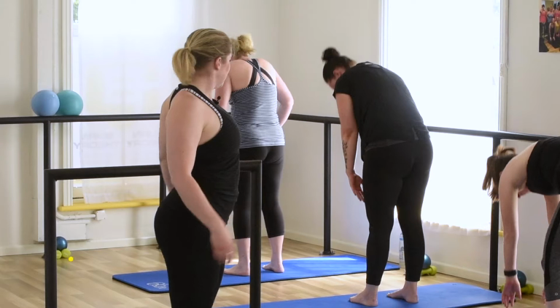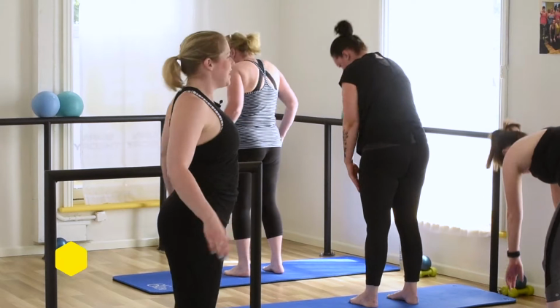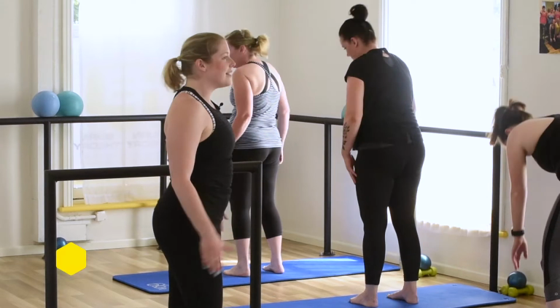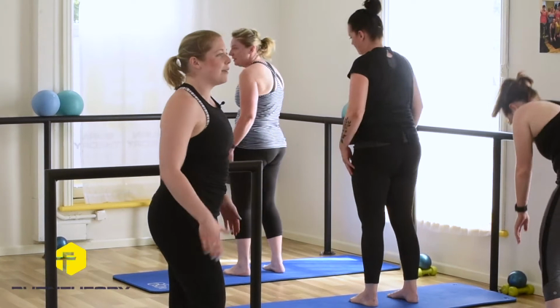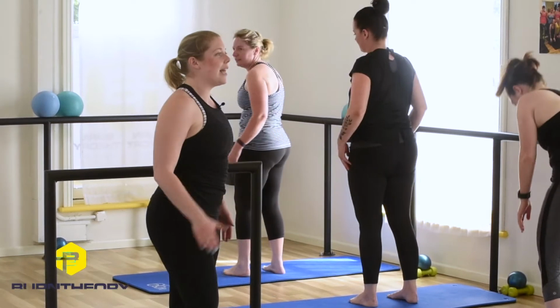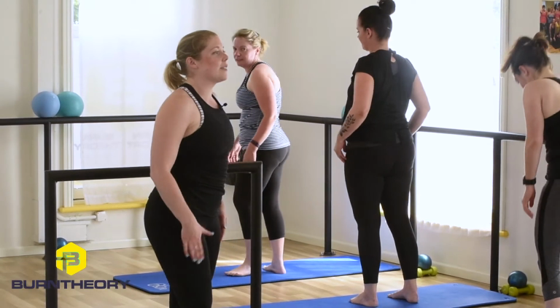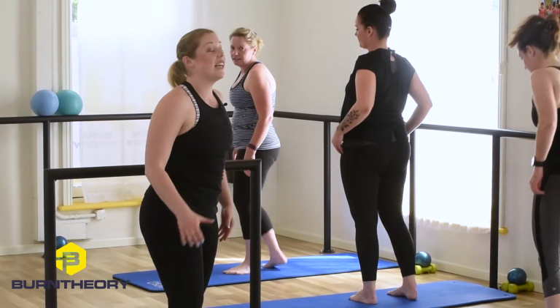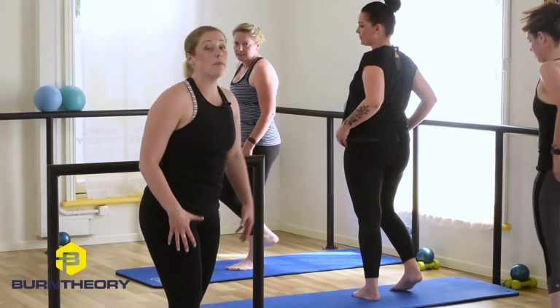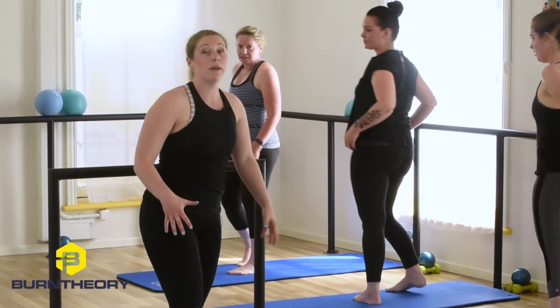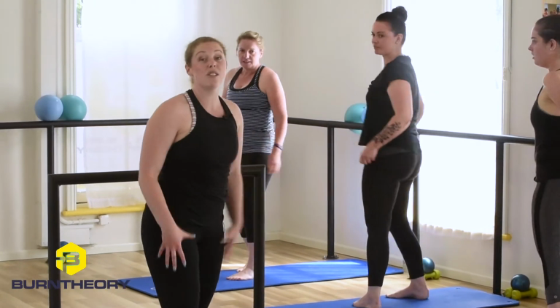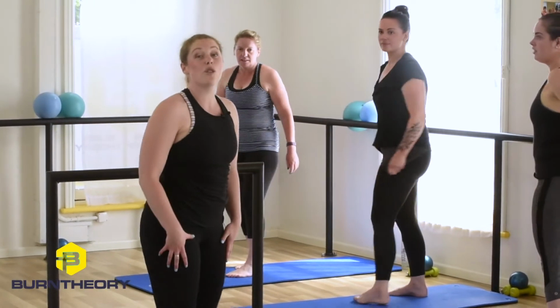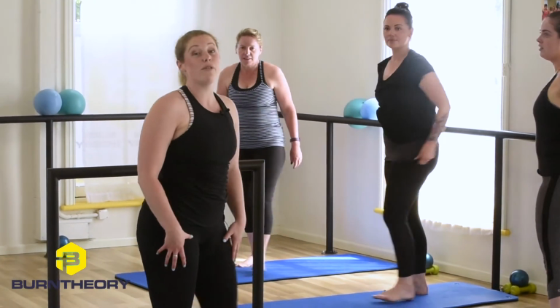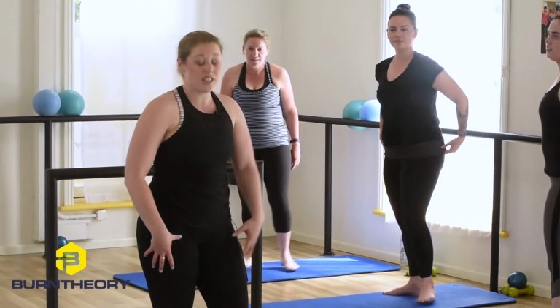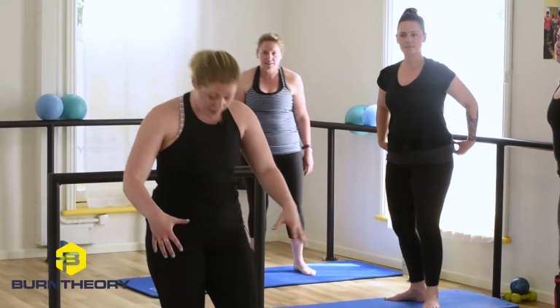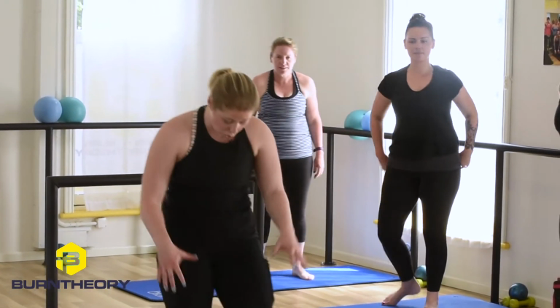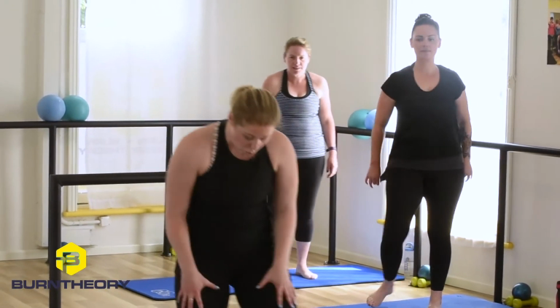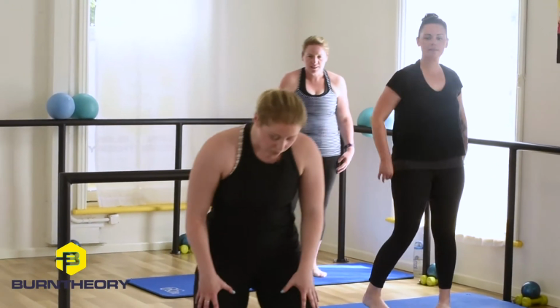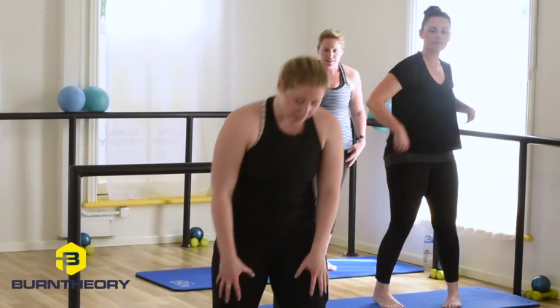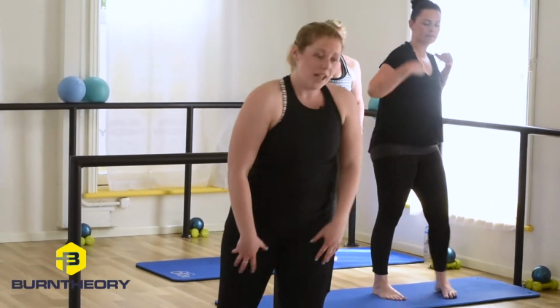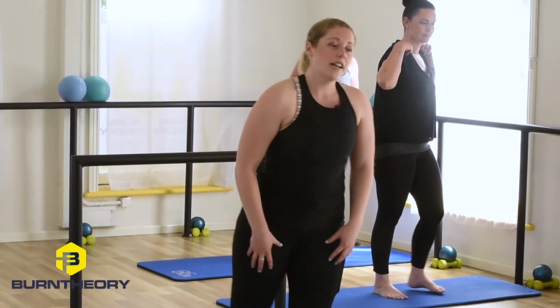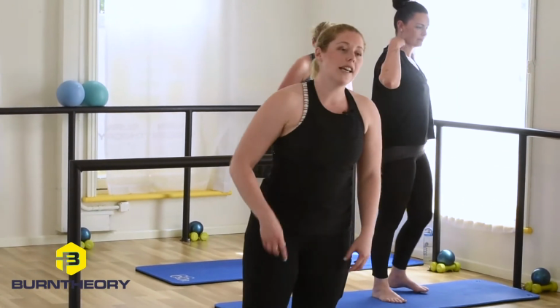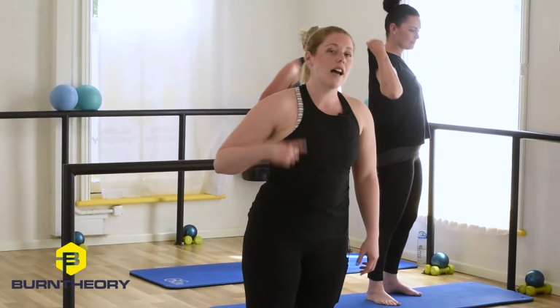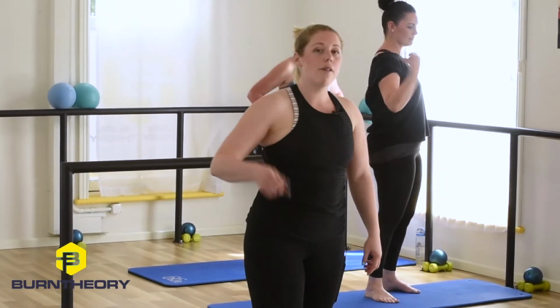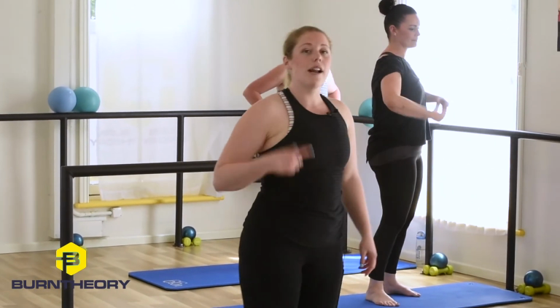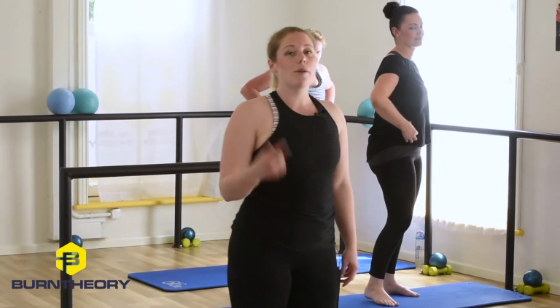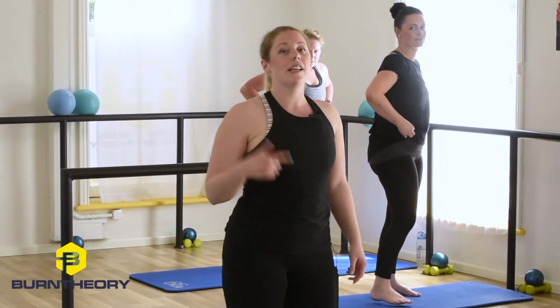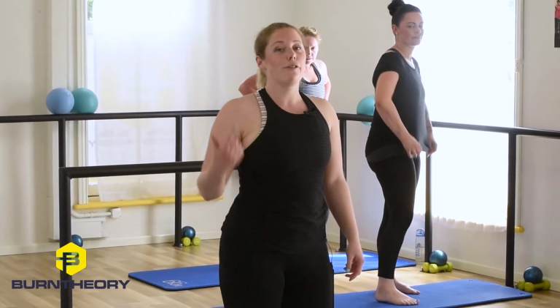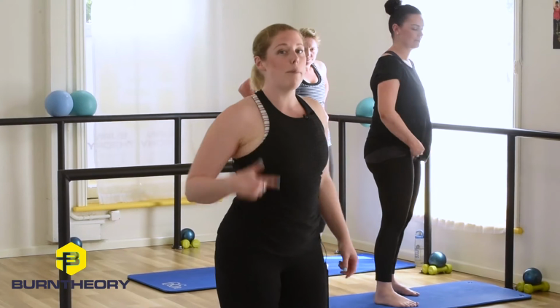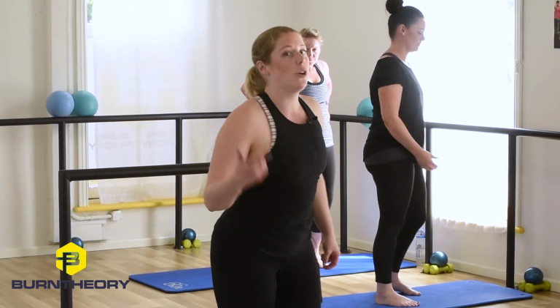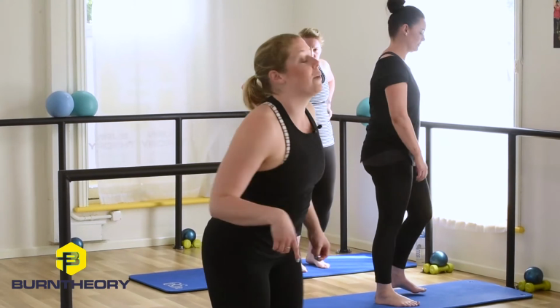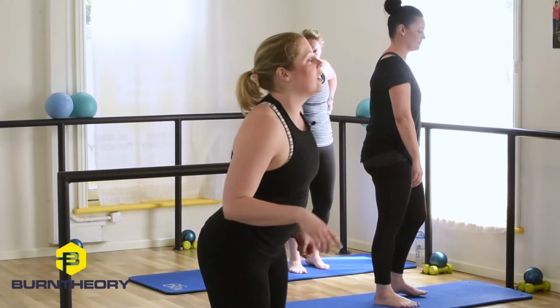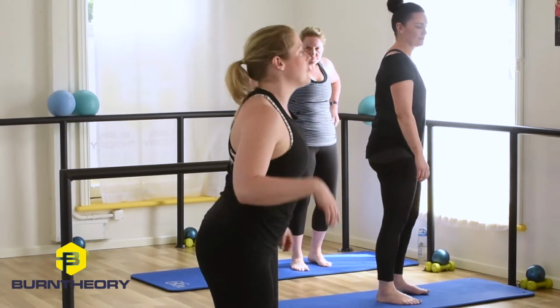Let's get into some legs. We're going to hit the big muscle group first — your quads. We're going to get the heart rate up and get the fat burn going on.